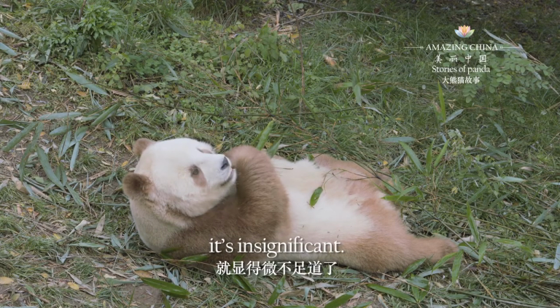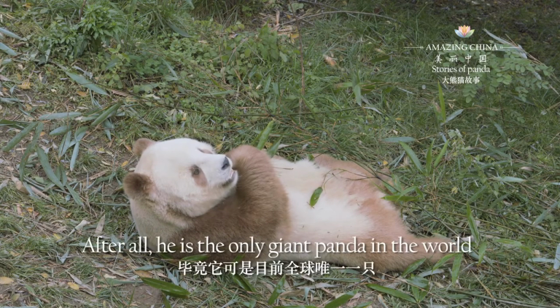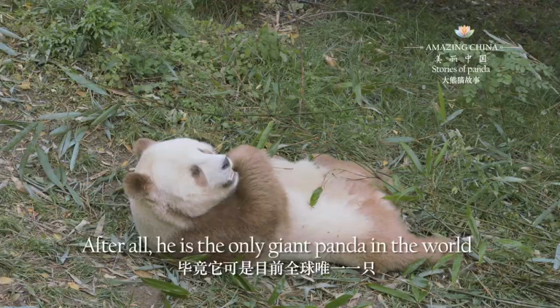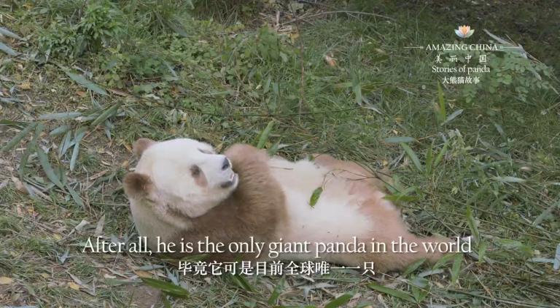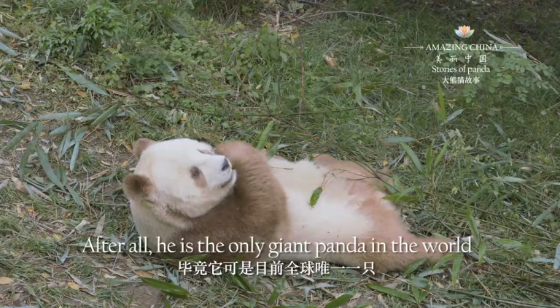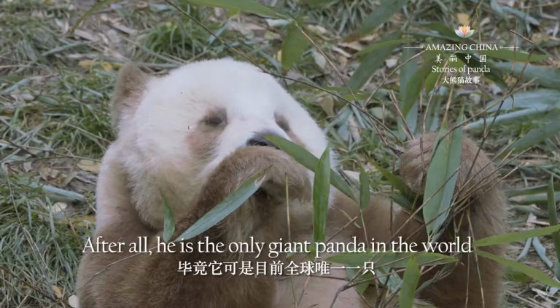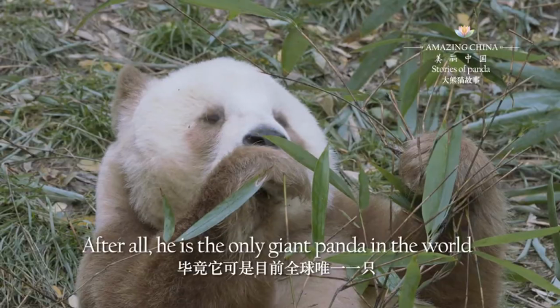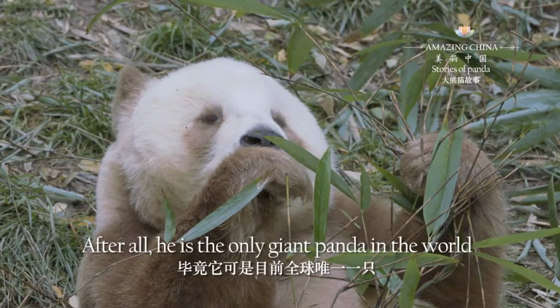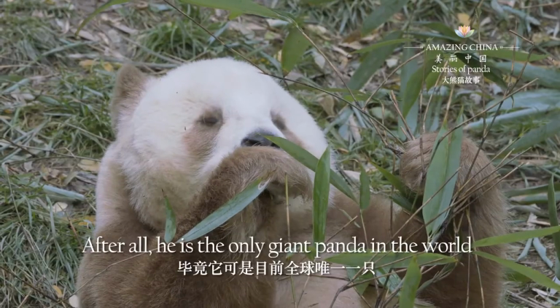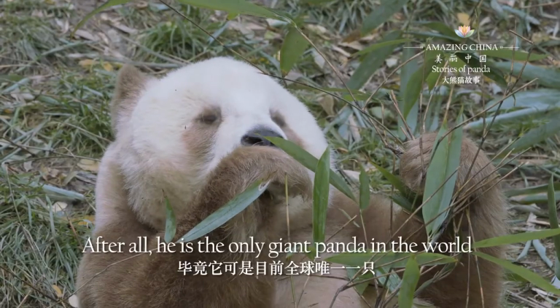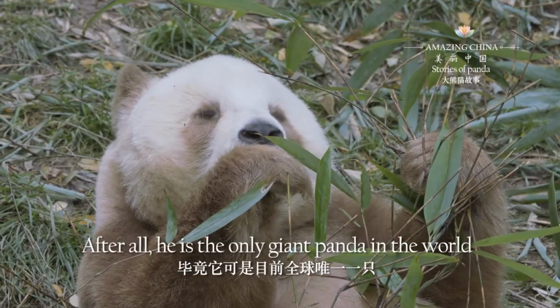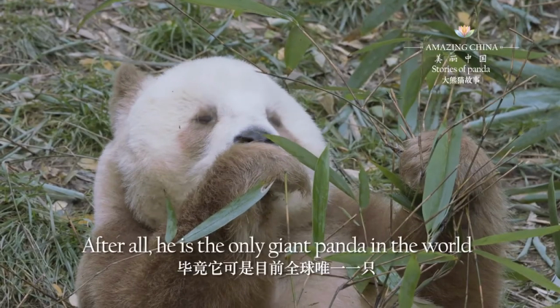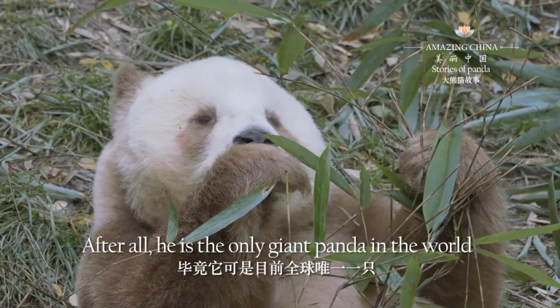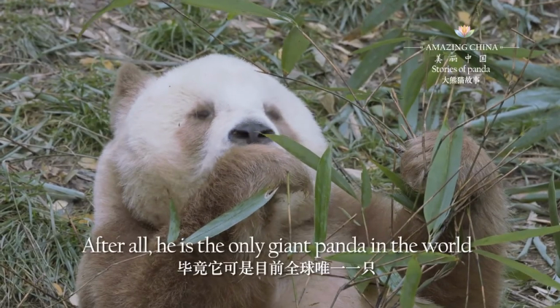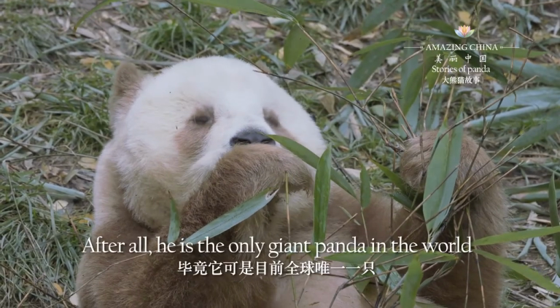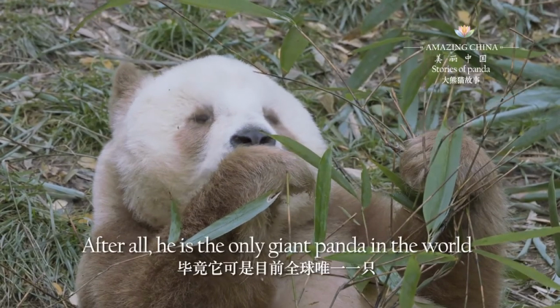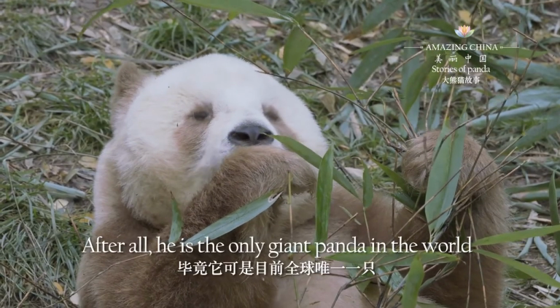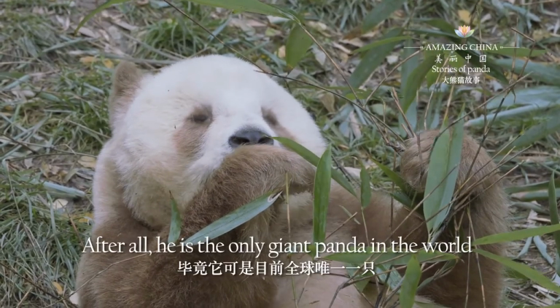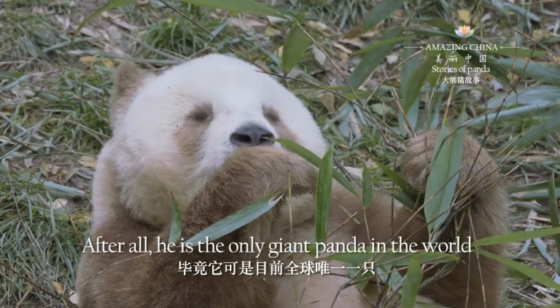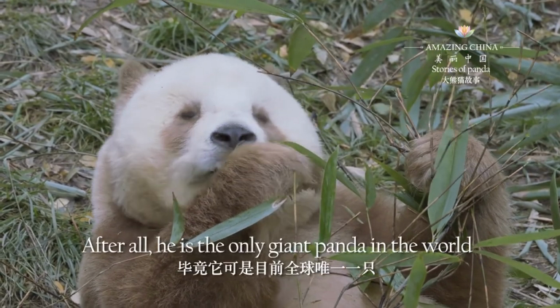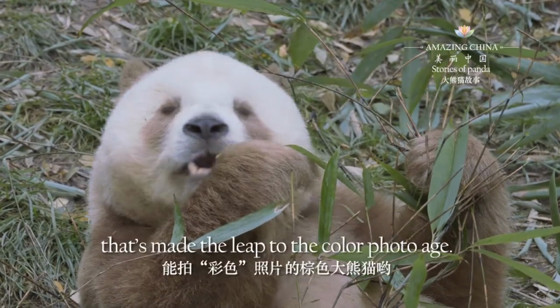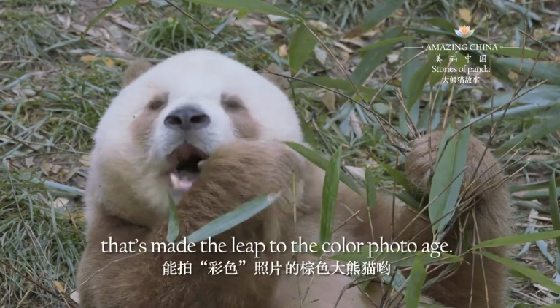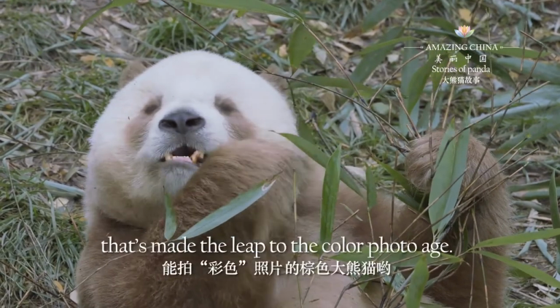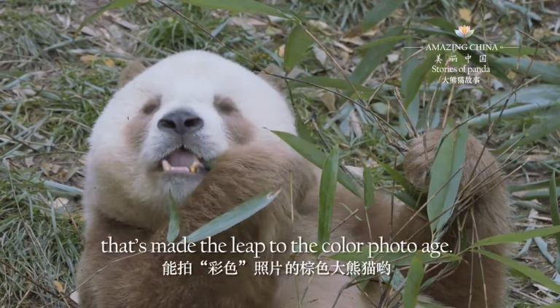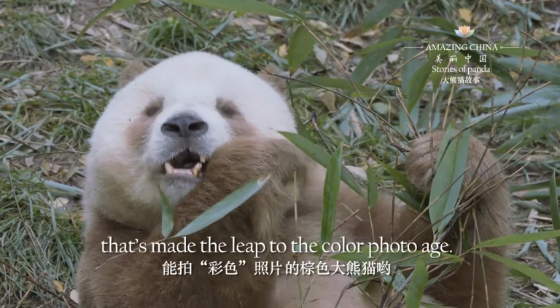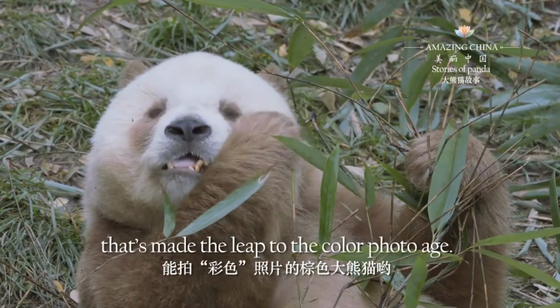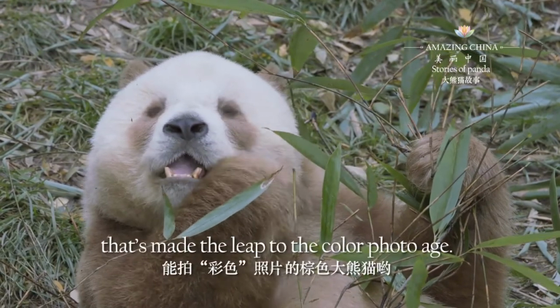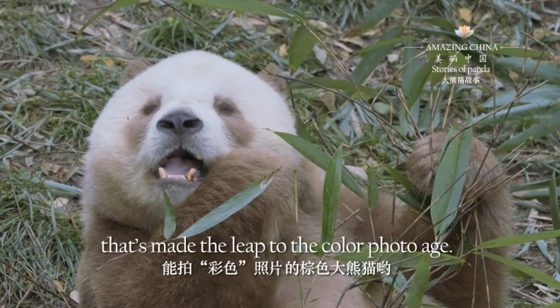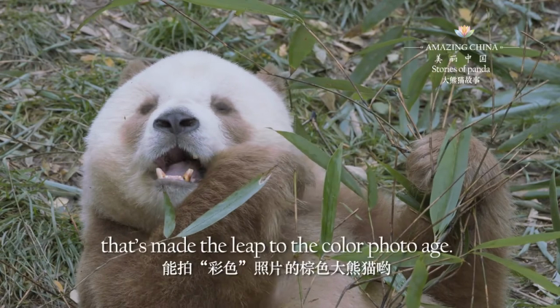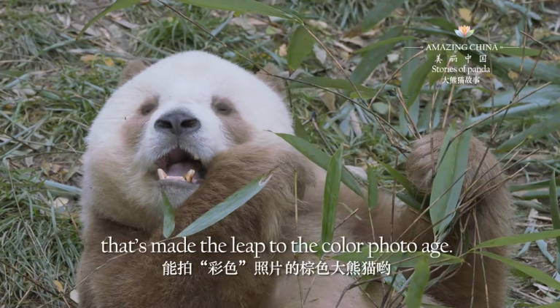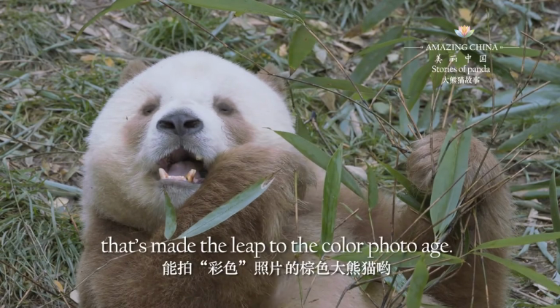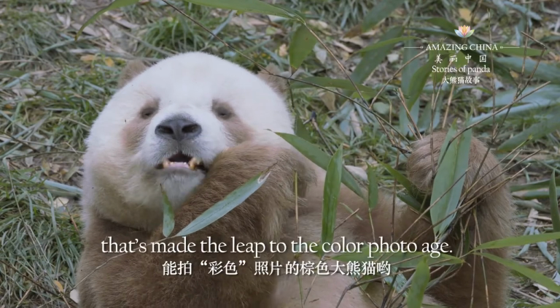After all, he's the only giant panda in the world that's made the leap to the color photo age.